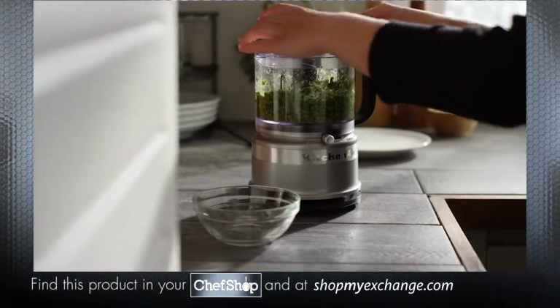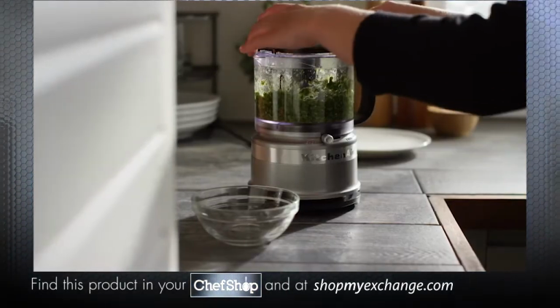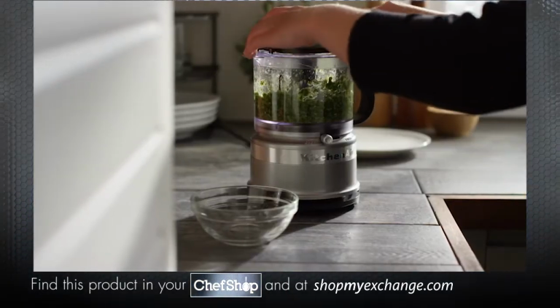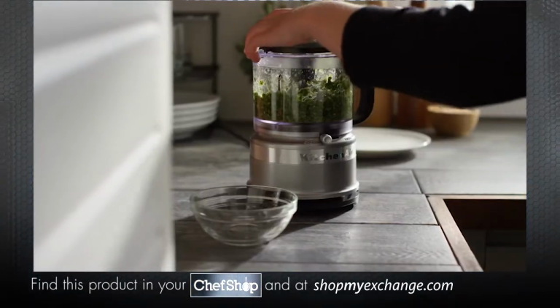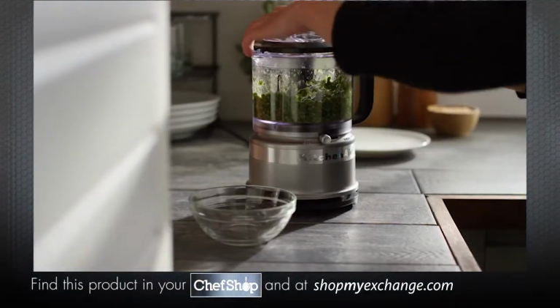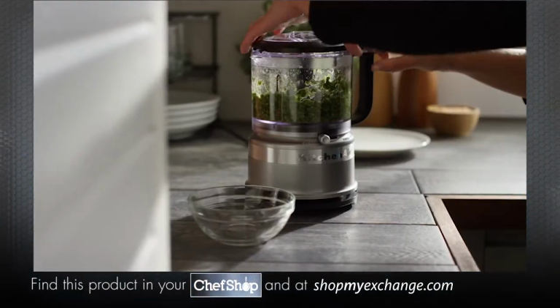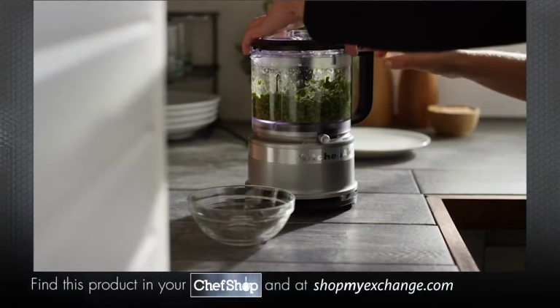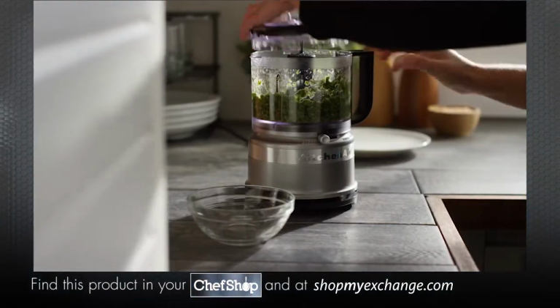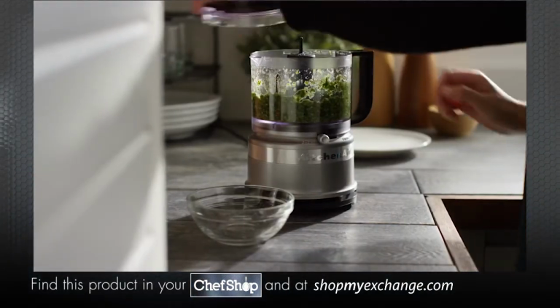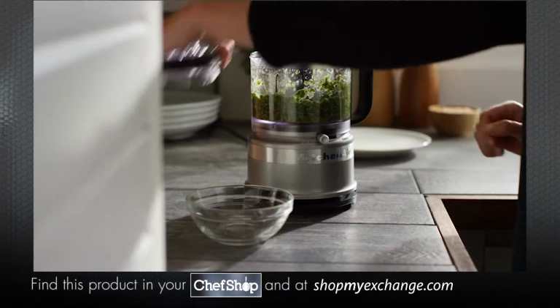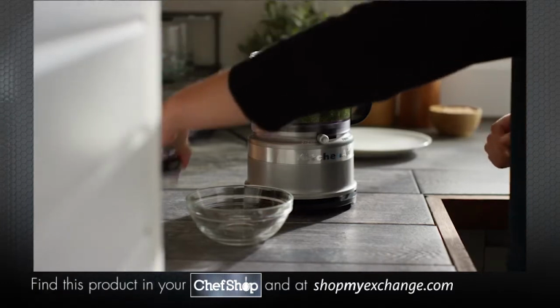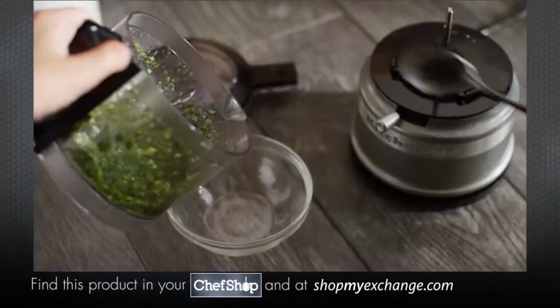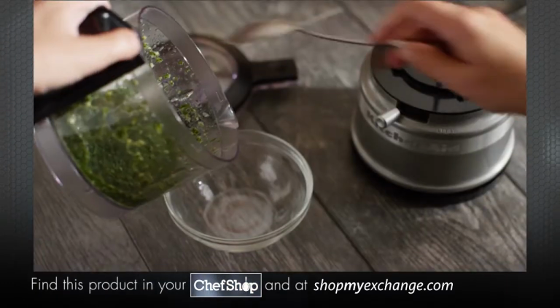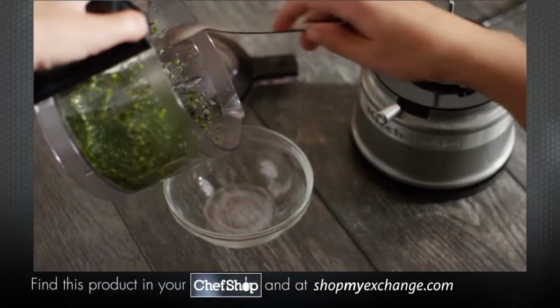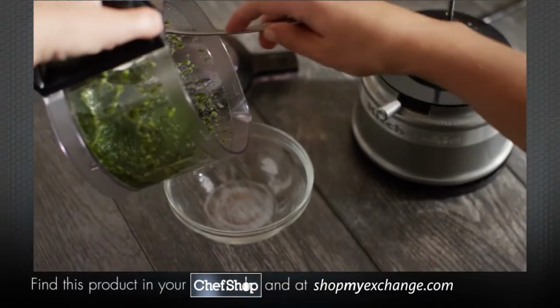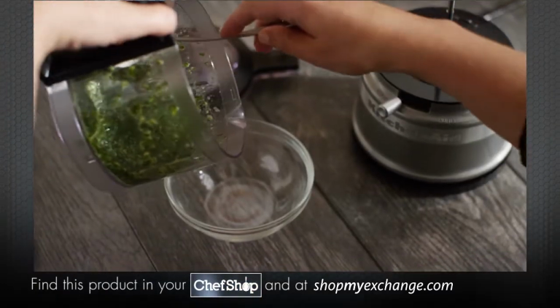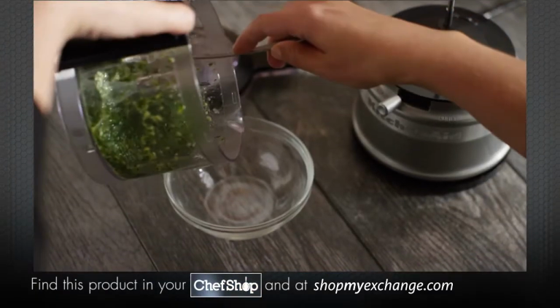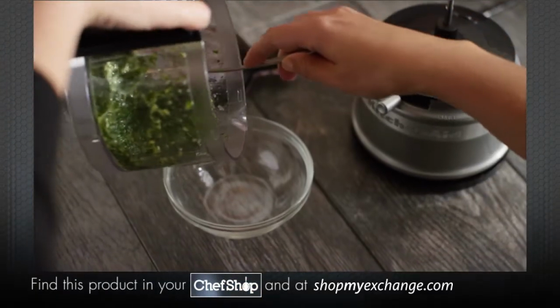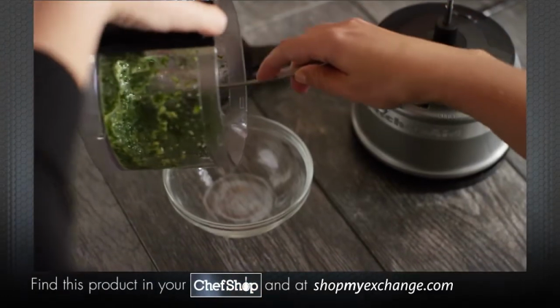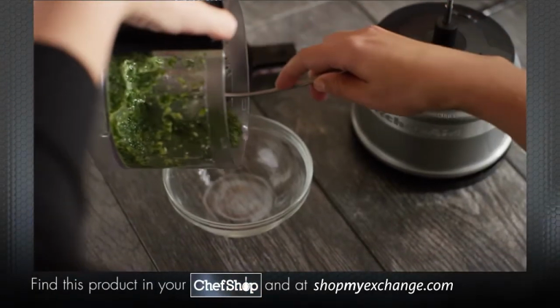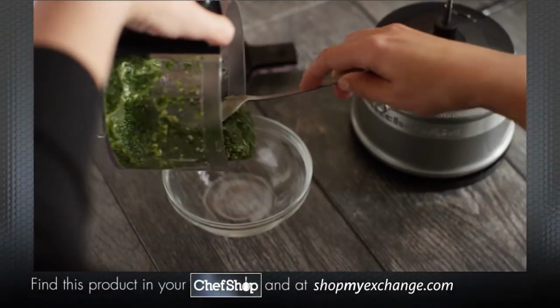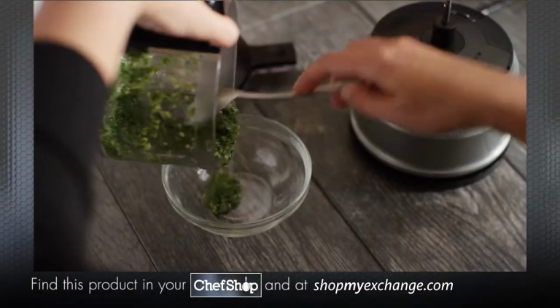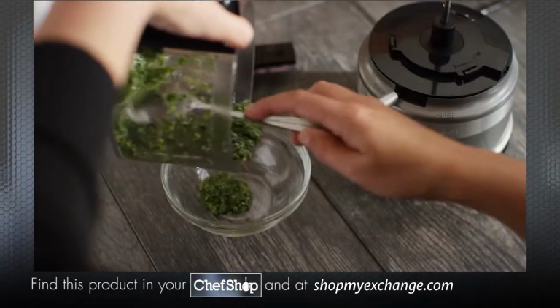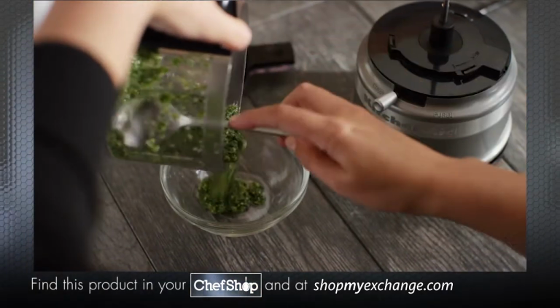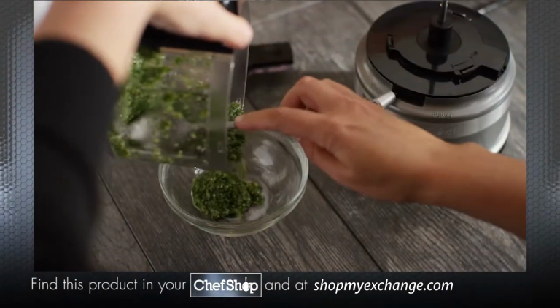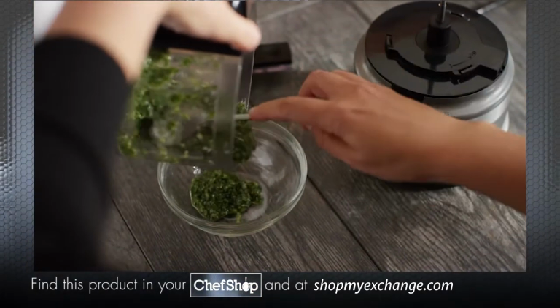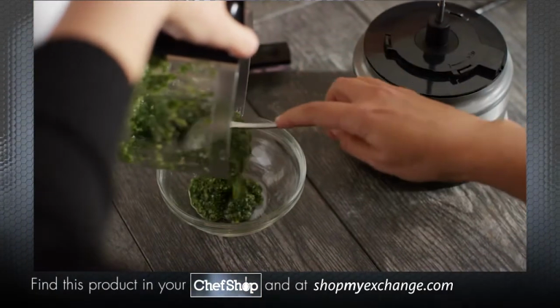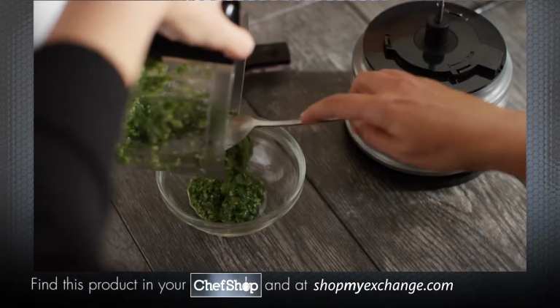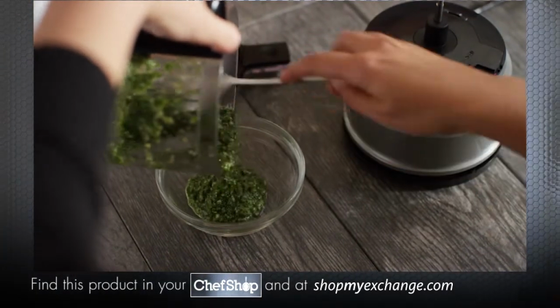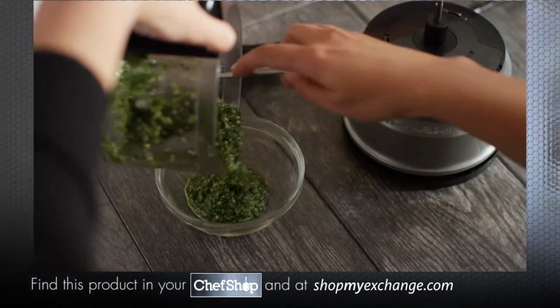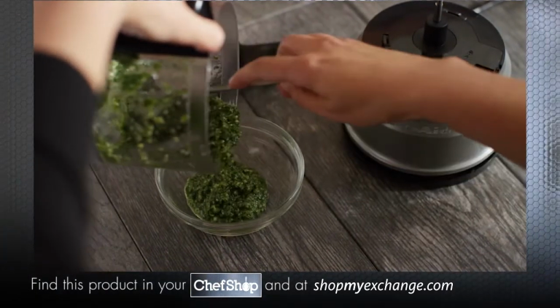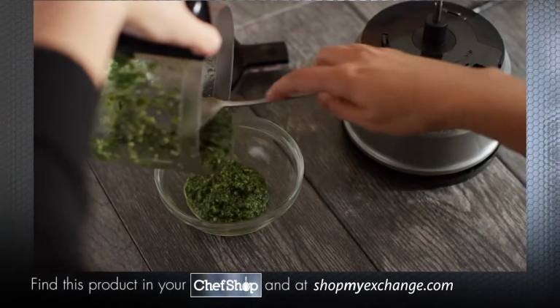When you're finished processing, remove the lid and use the pour spout to transfer your mixture into a separate bowl or serving dish.